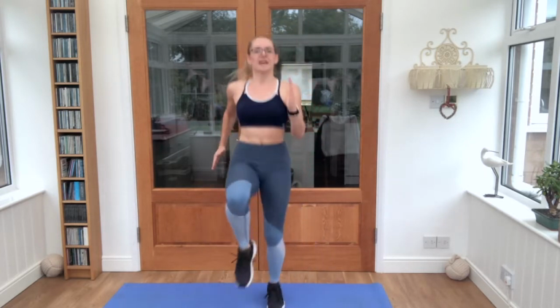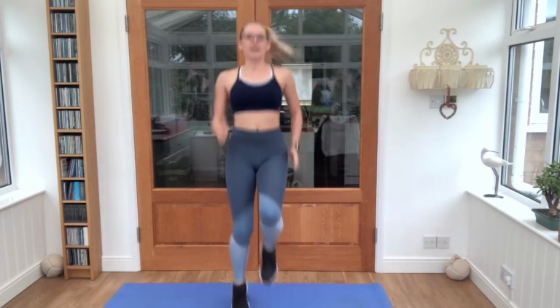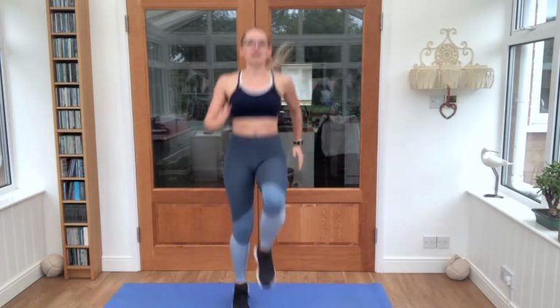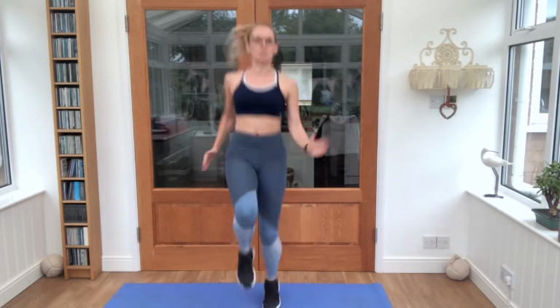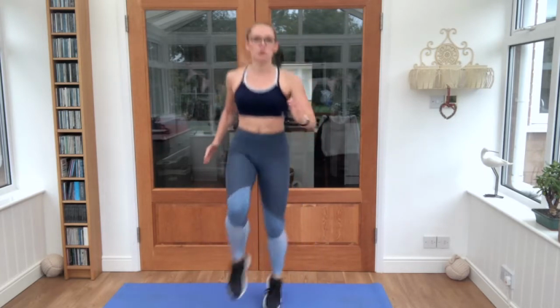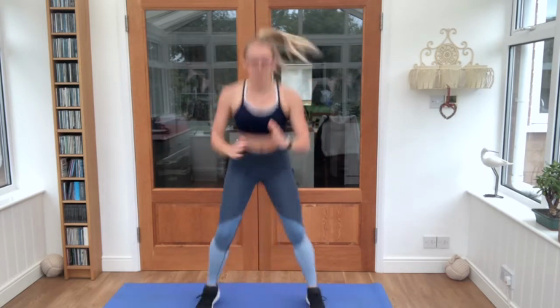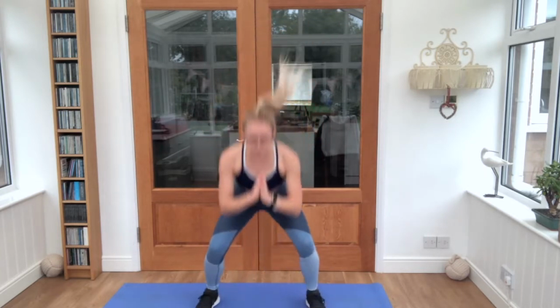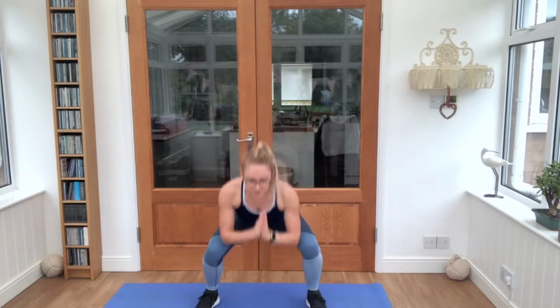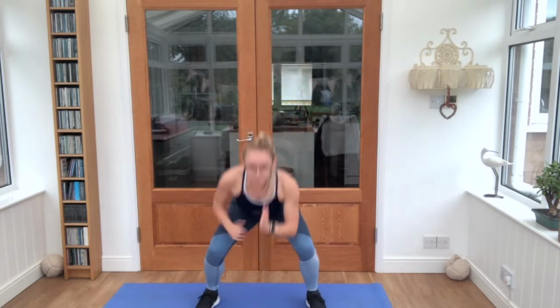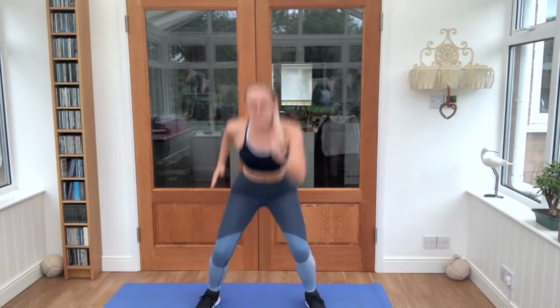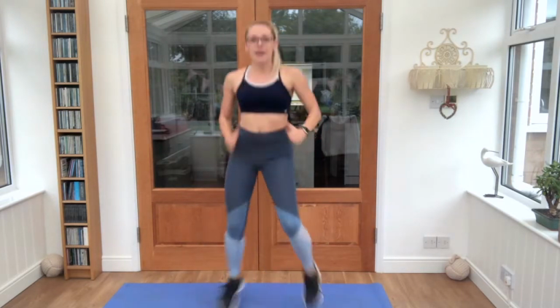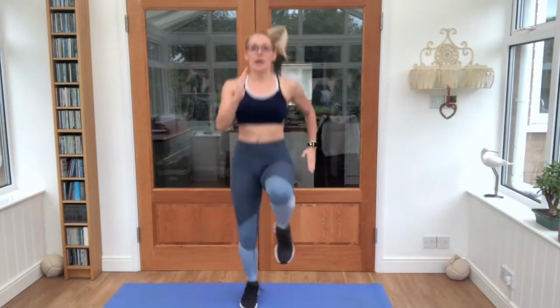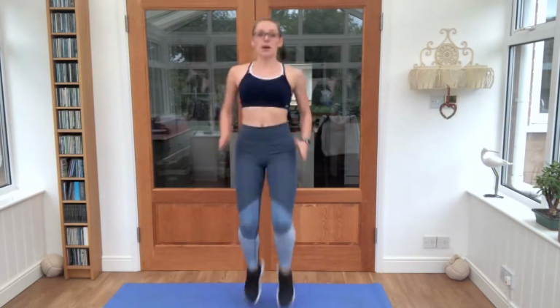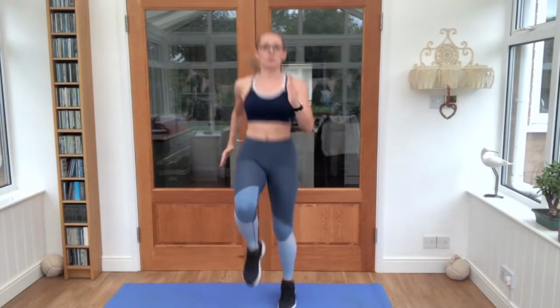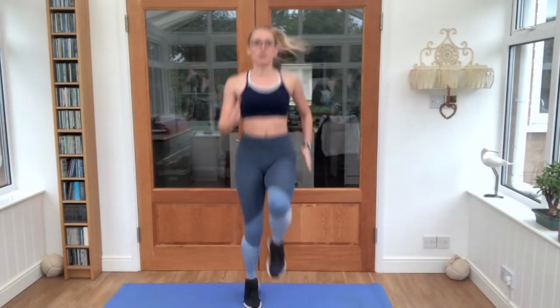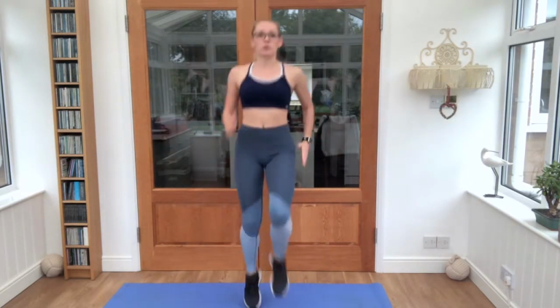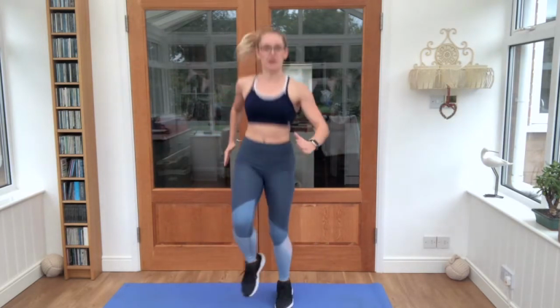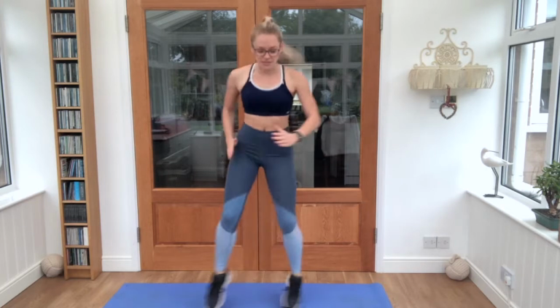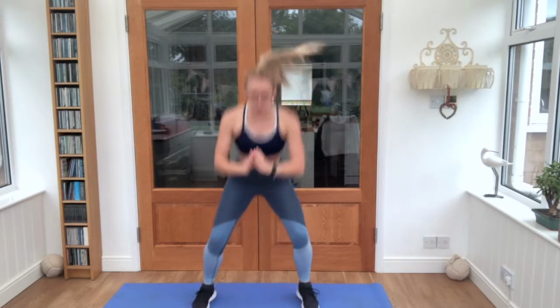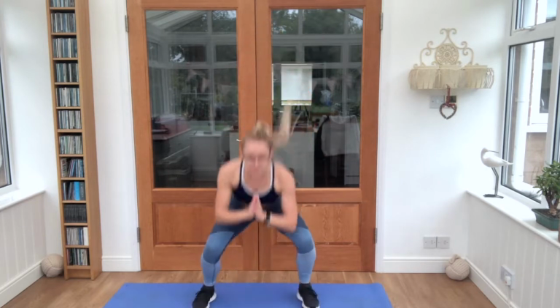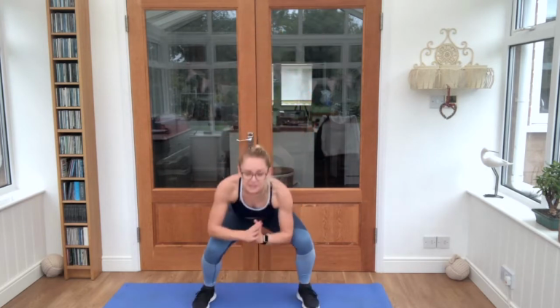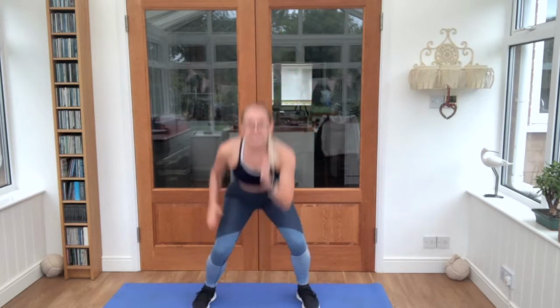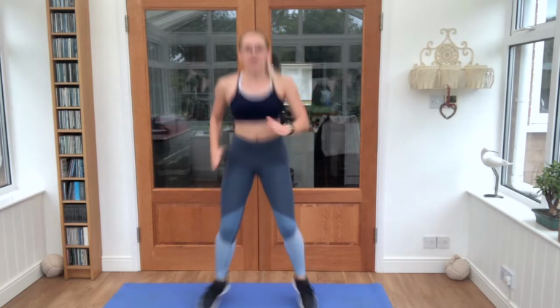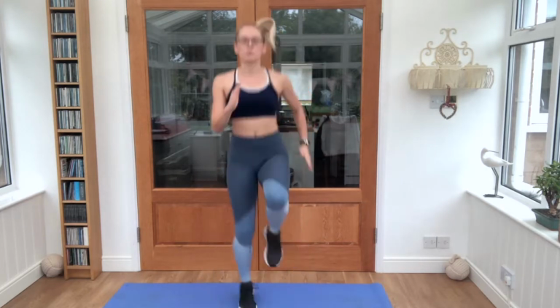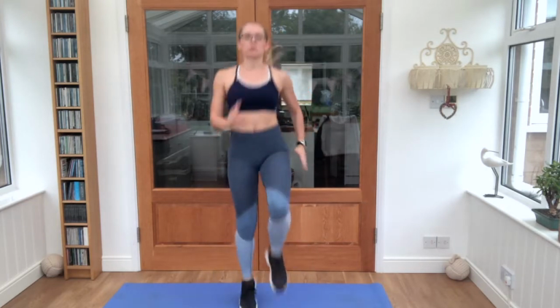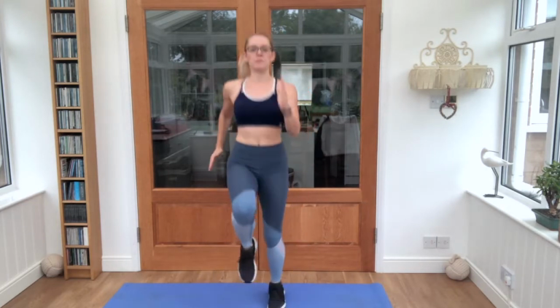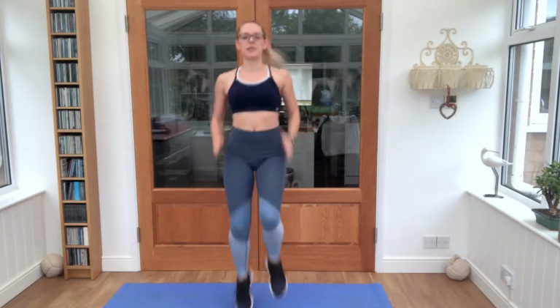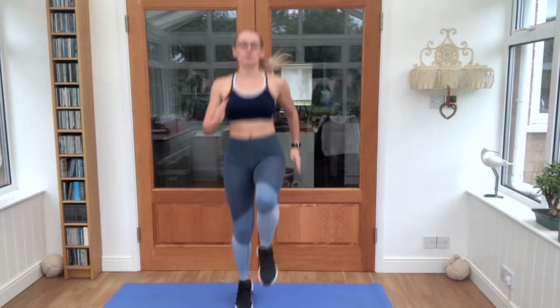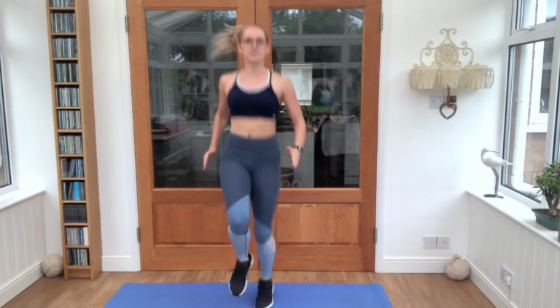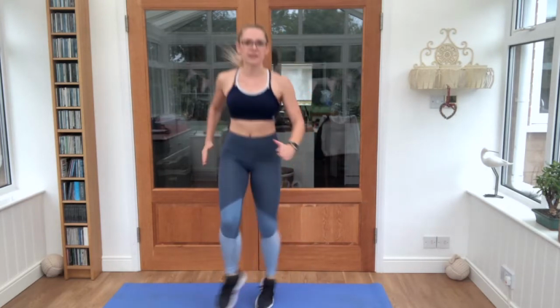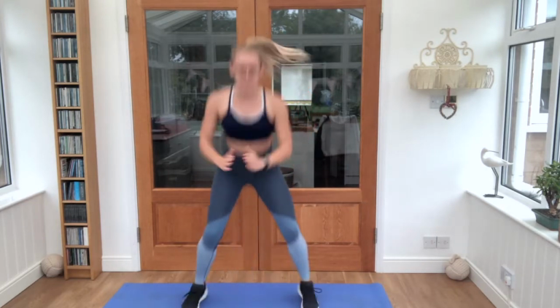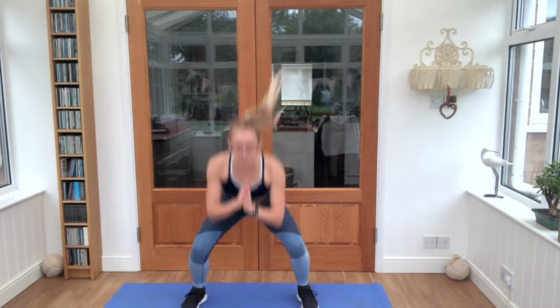Keep using those arms, help get through the exercise, get the blood pumping. 3 seconds left.